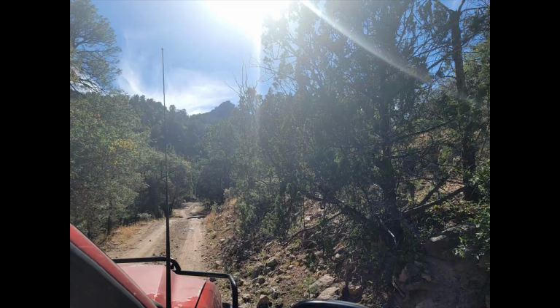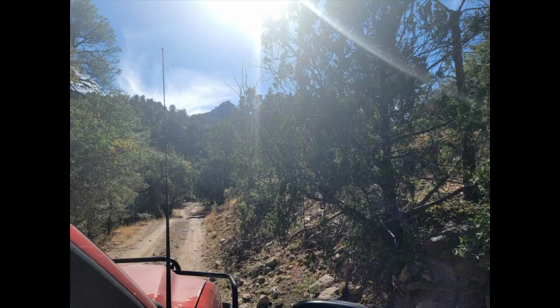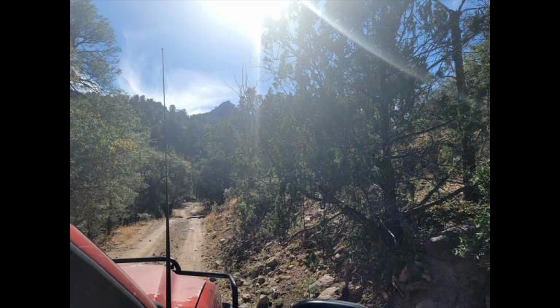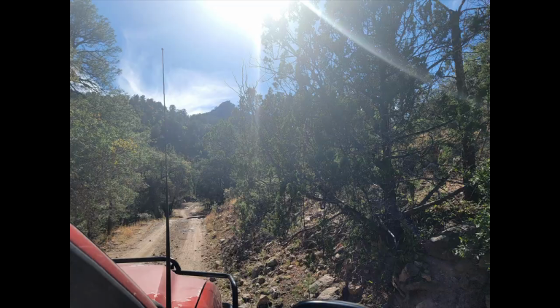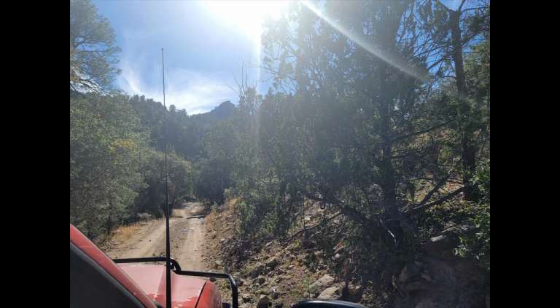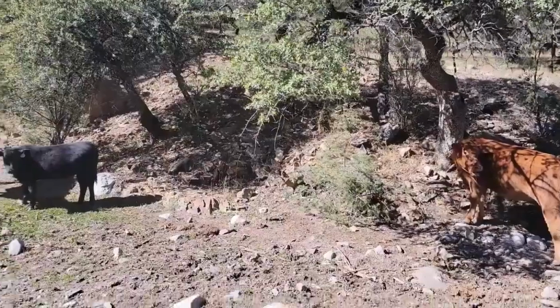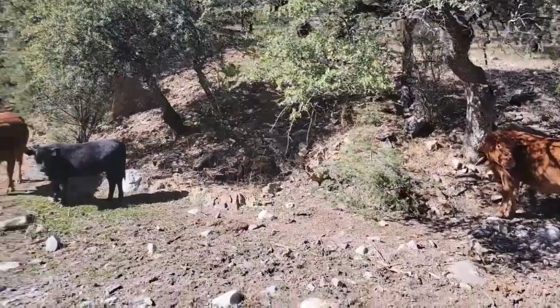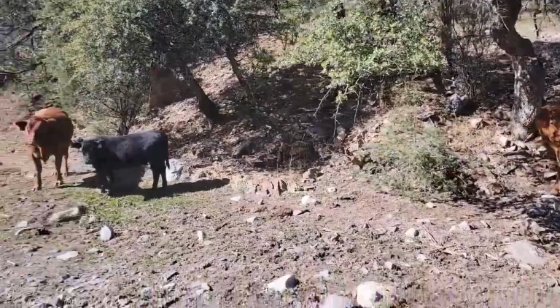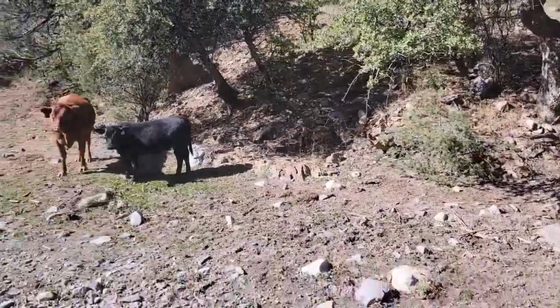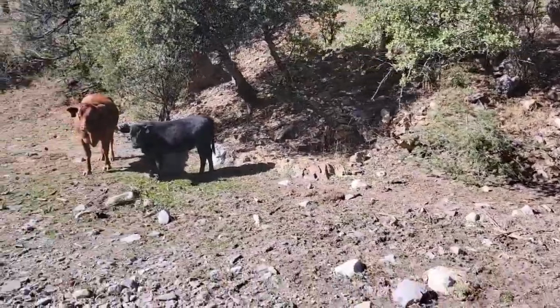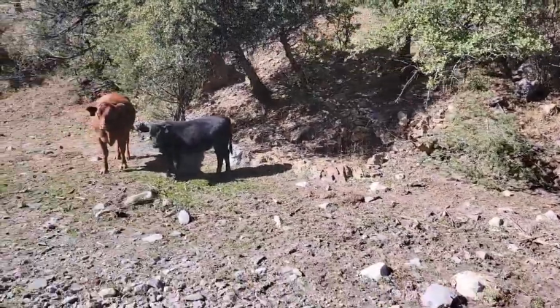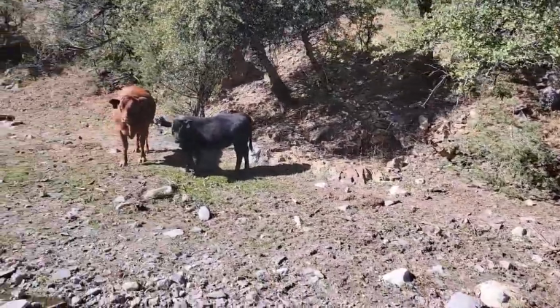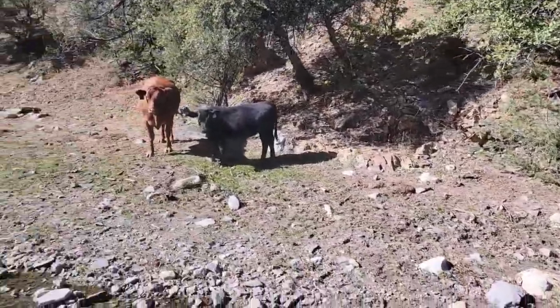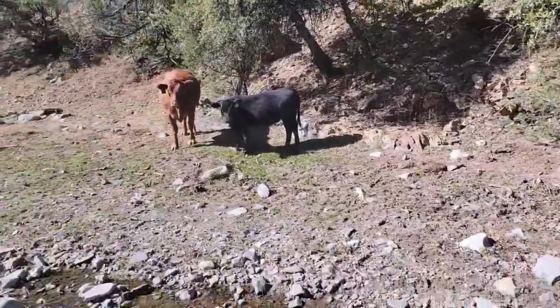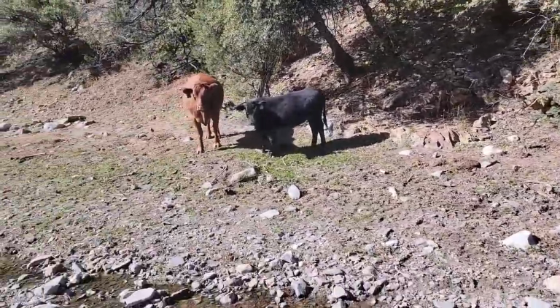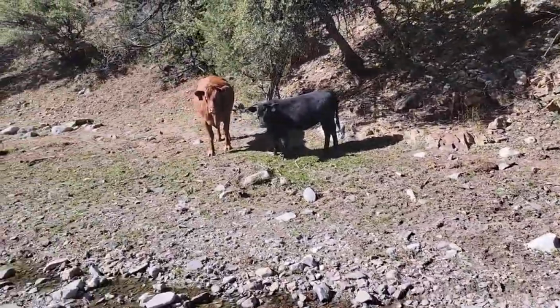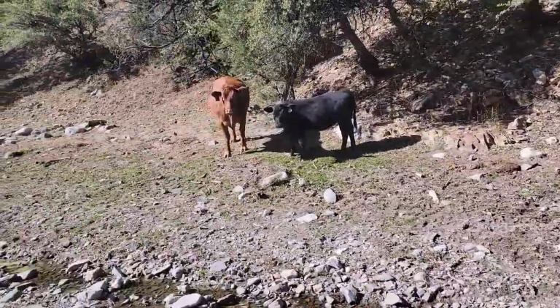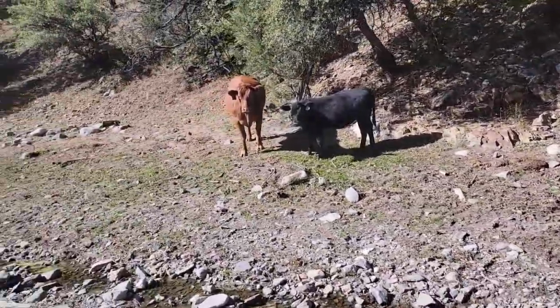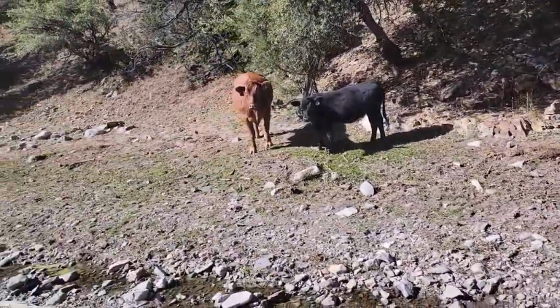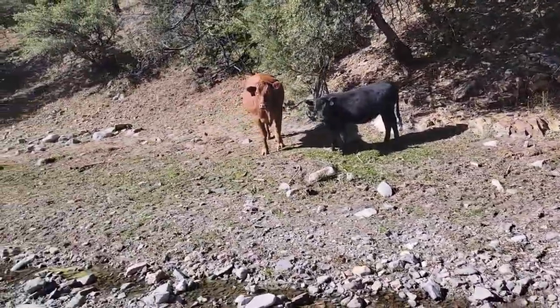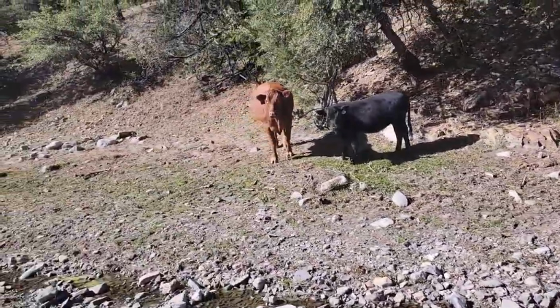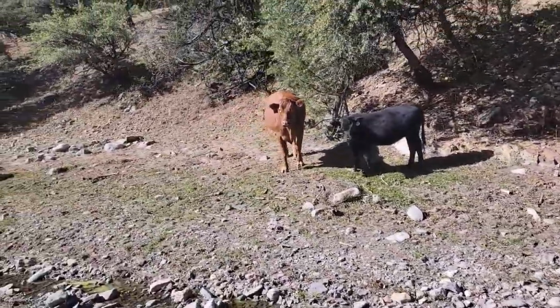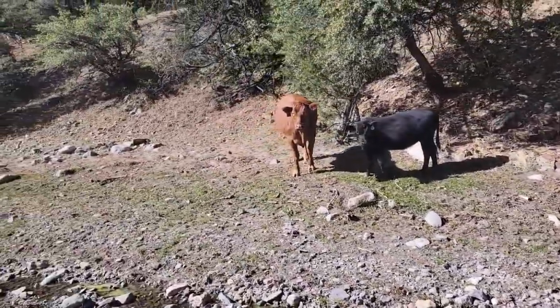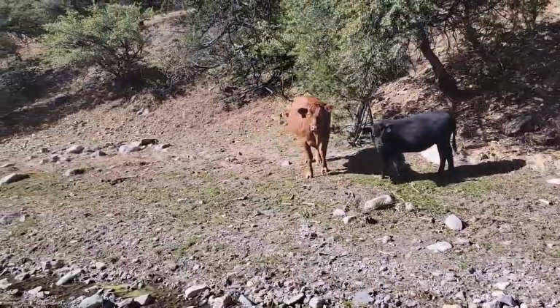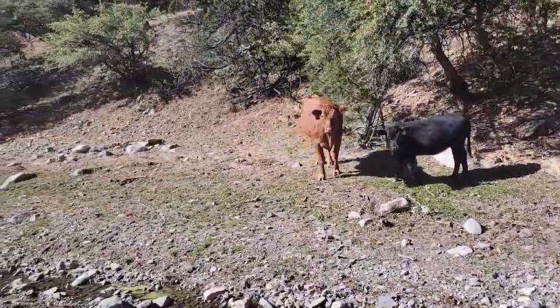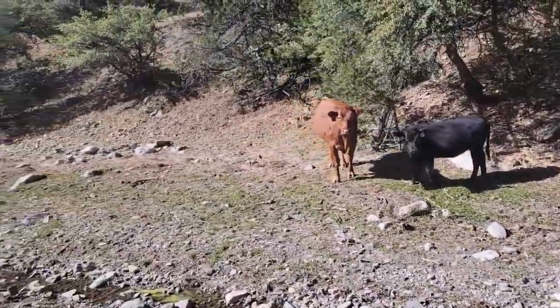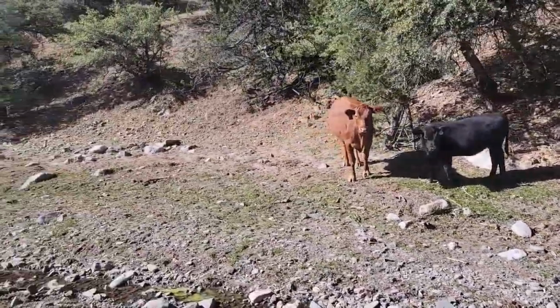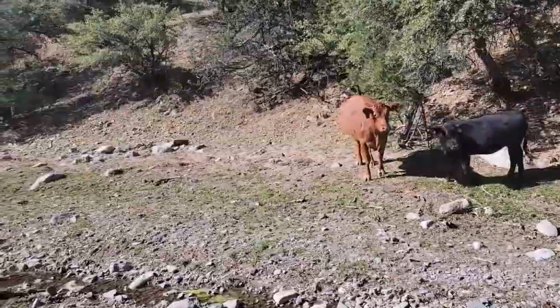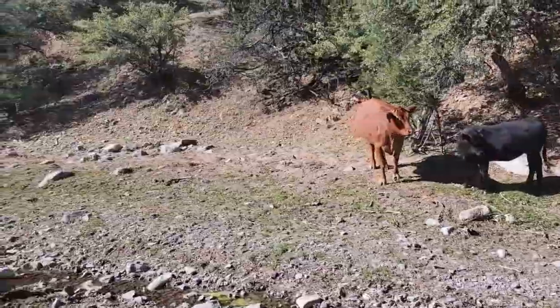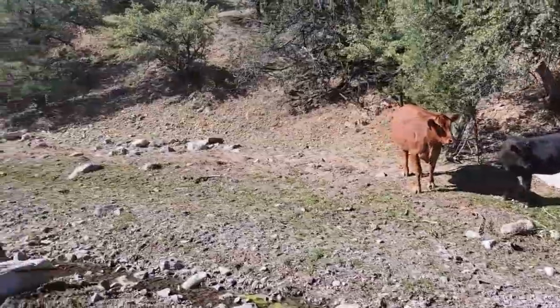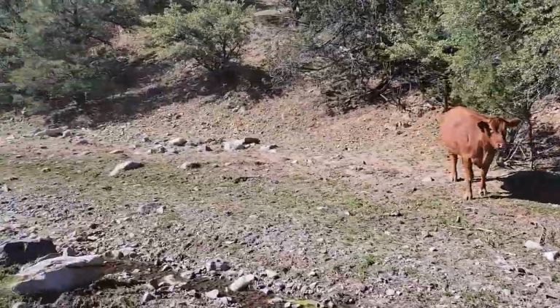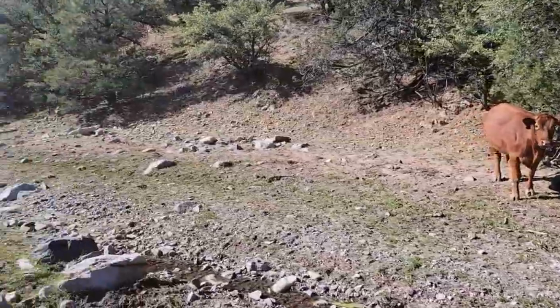As a reminder, there is cattle grazing out here, so make sure you stay conscious of all the animals that are around.